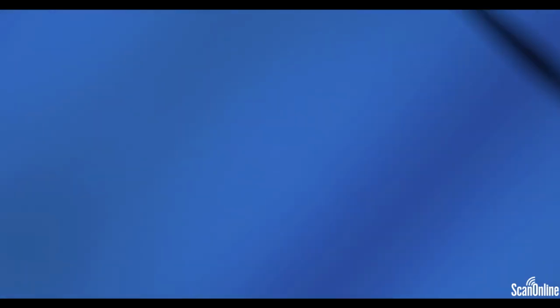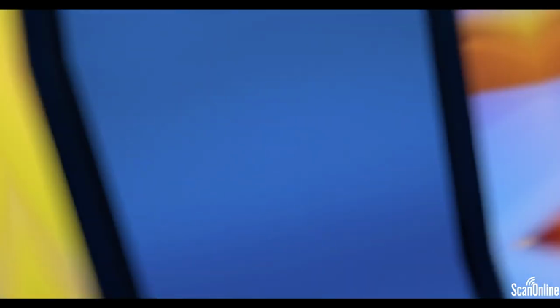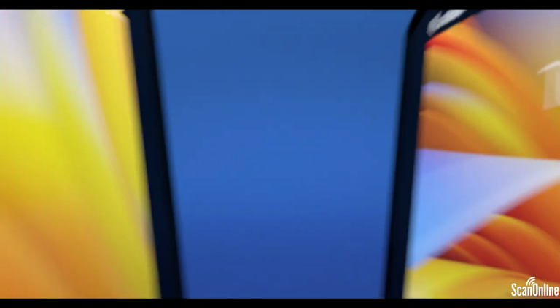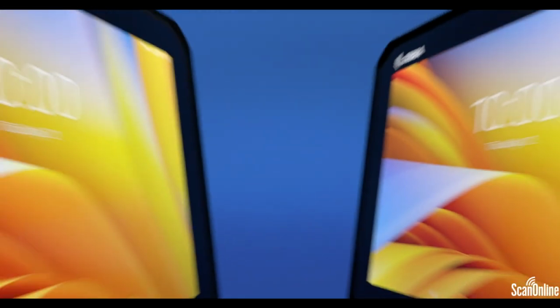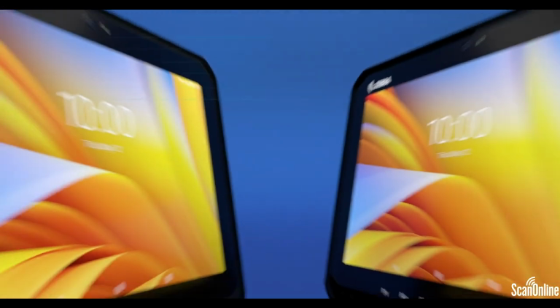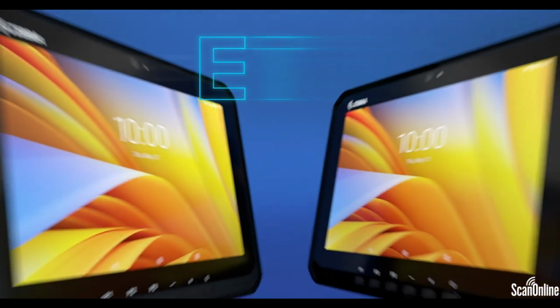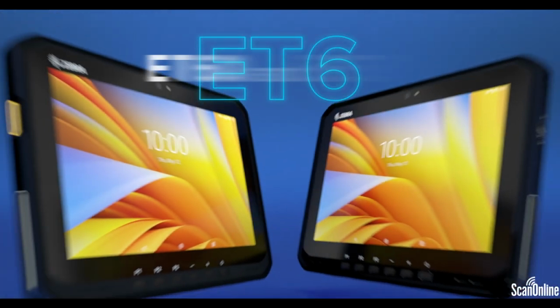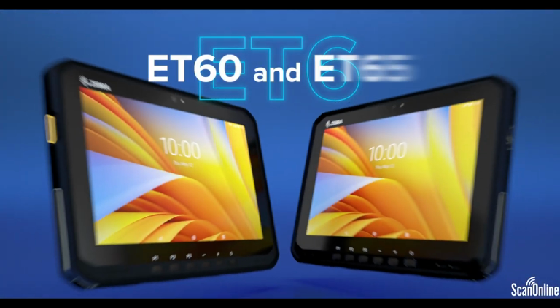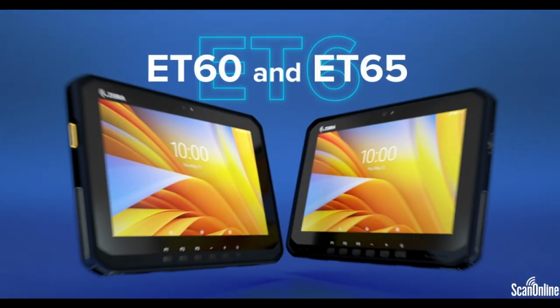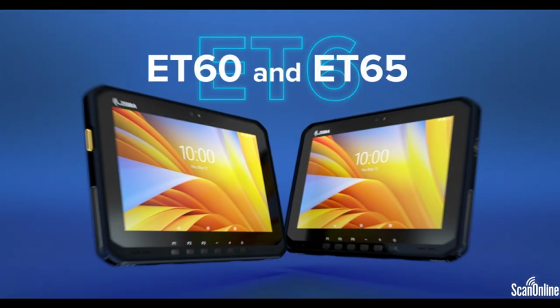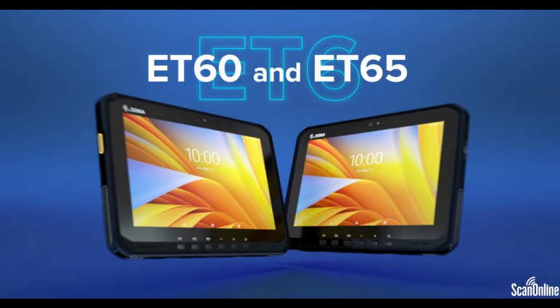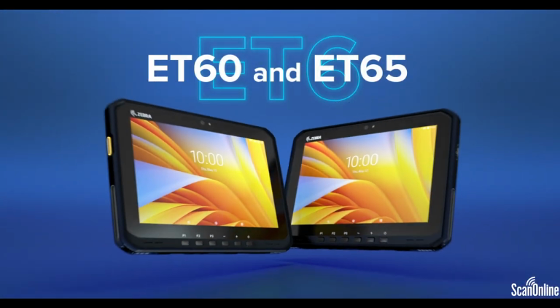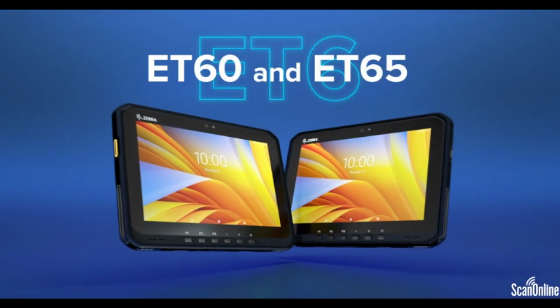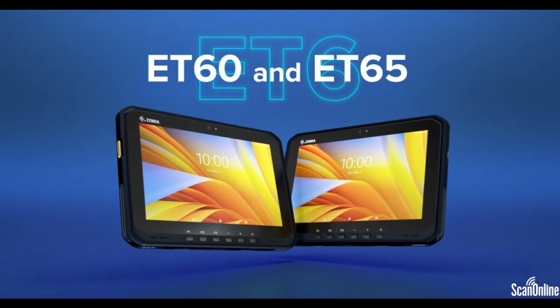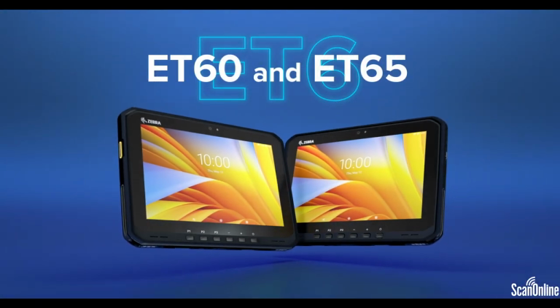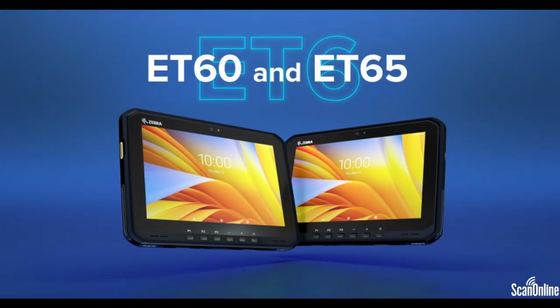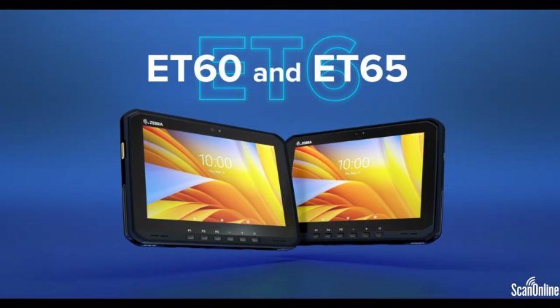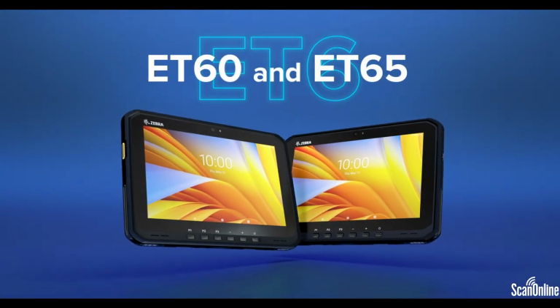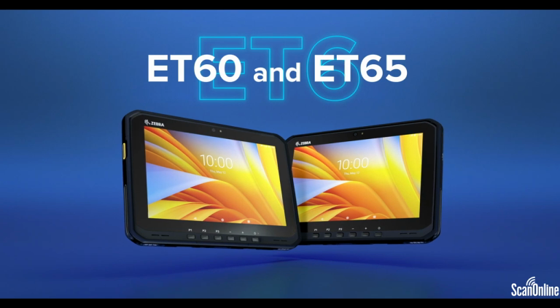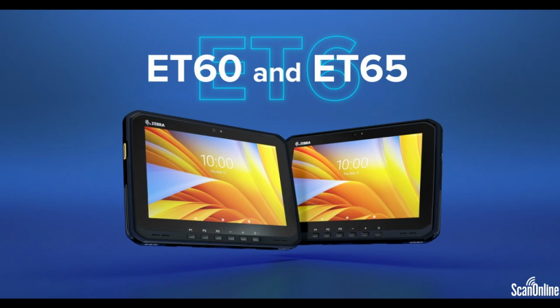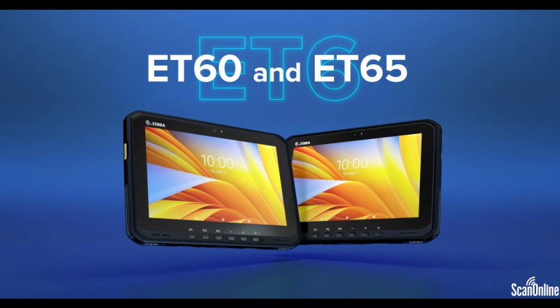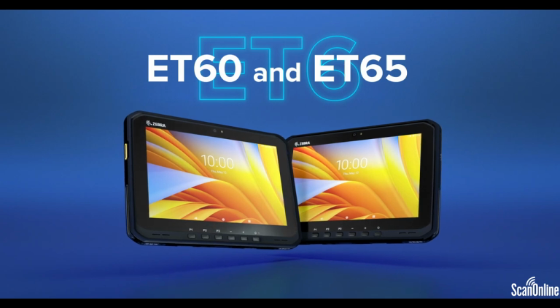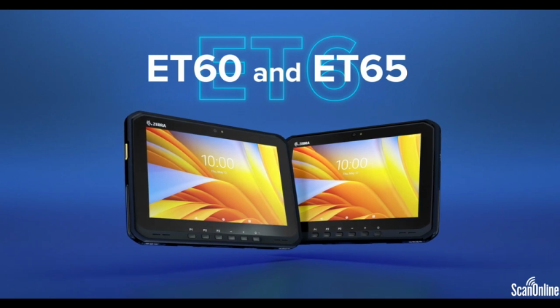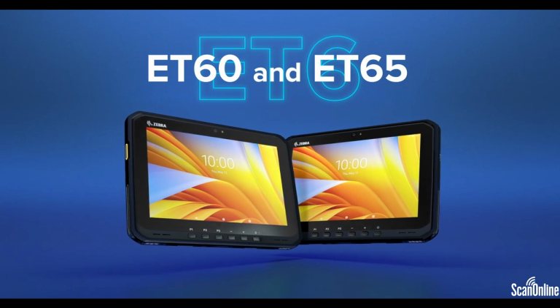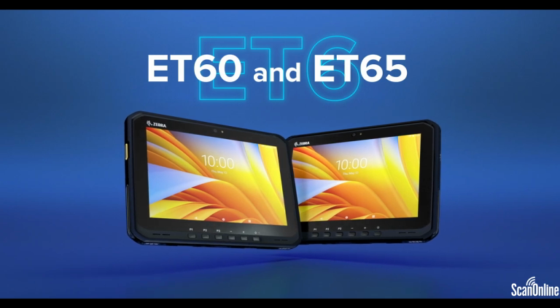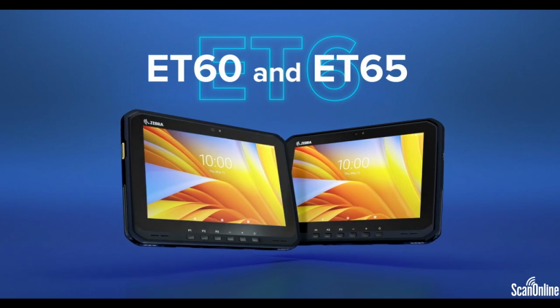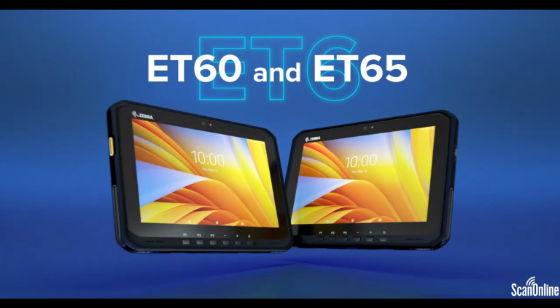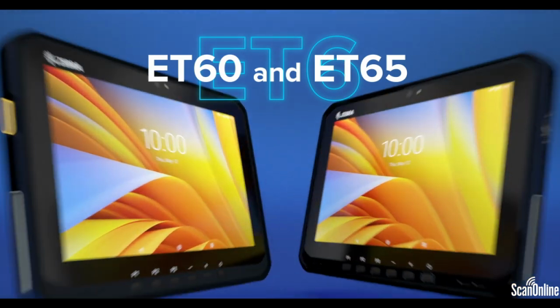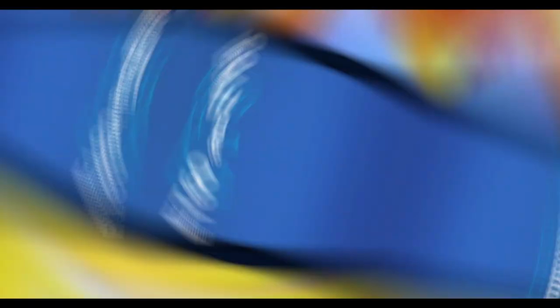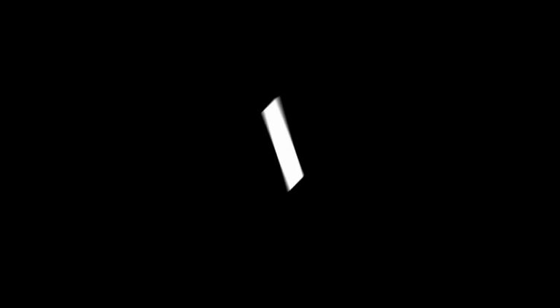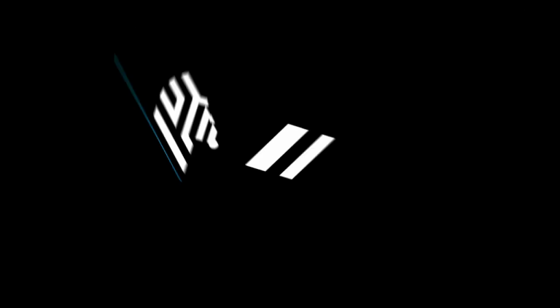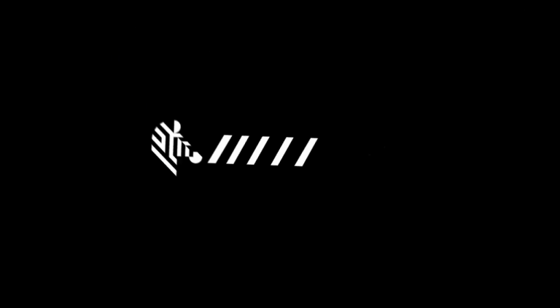The ET60 and ET65 — your leader in Android rugged tablets, Zebra.